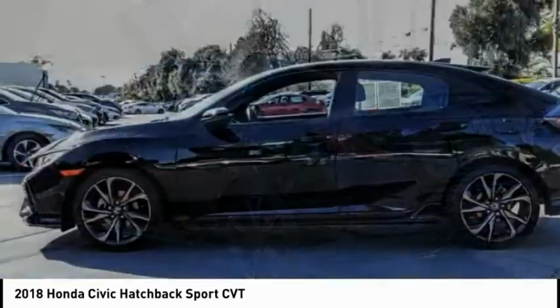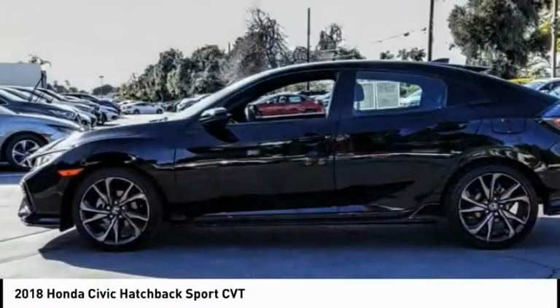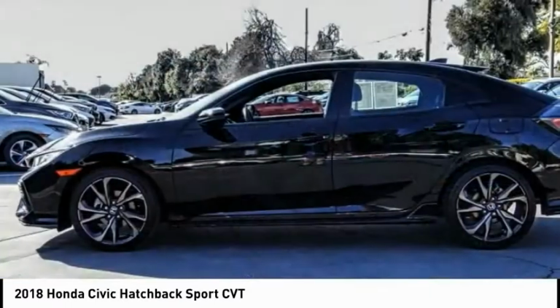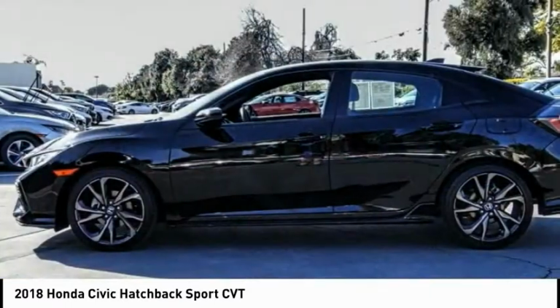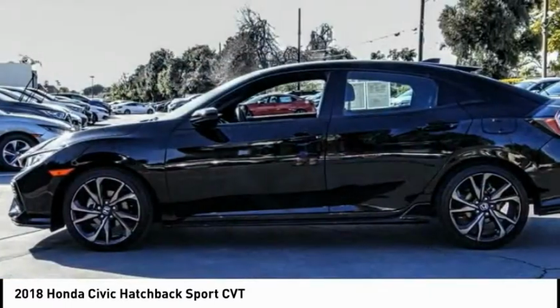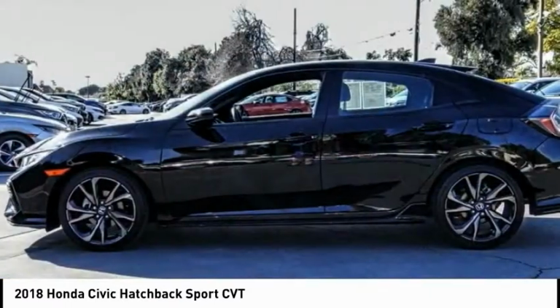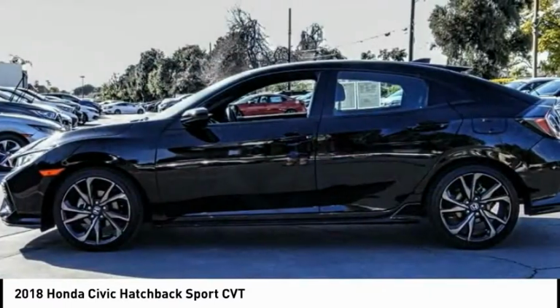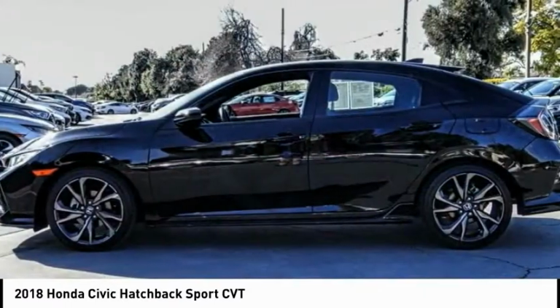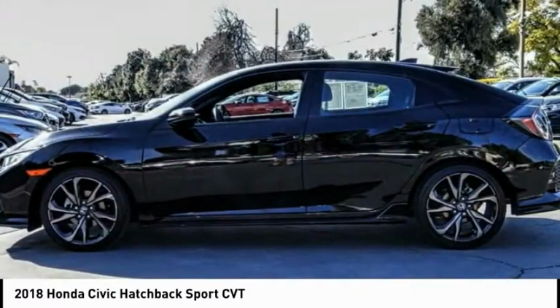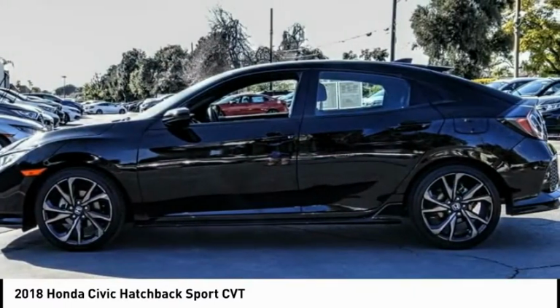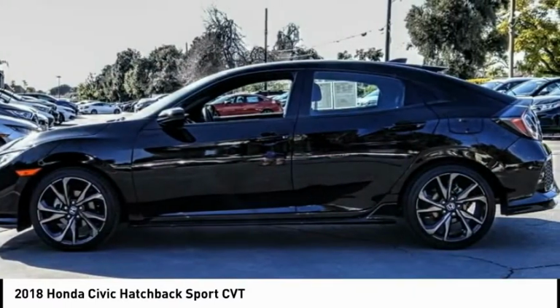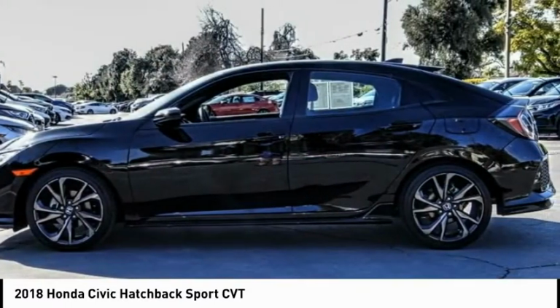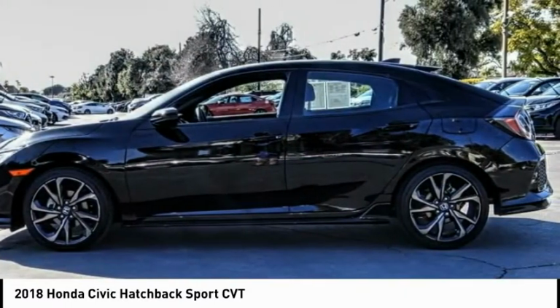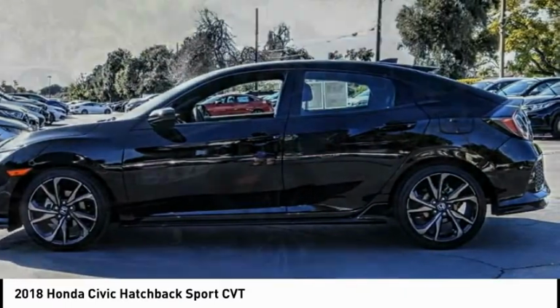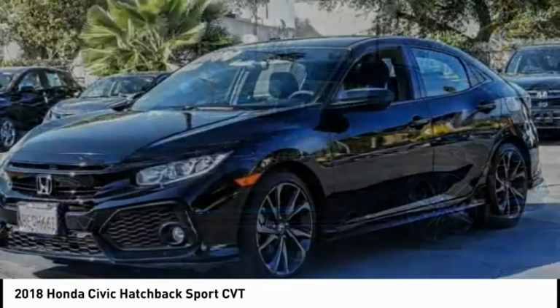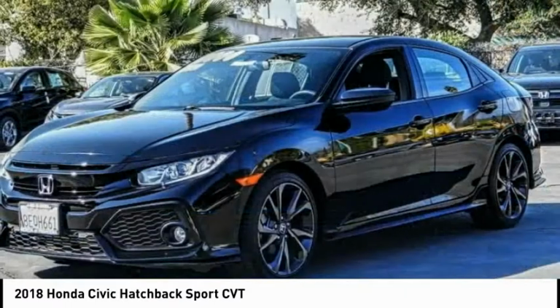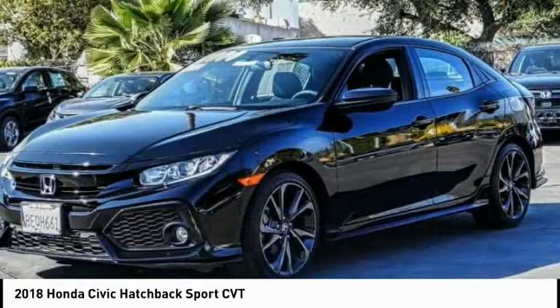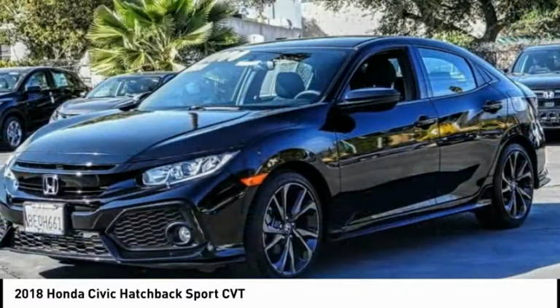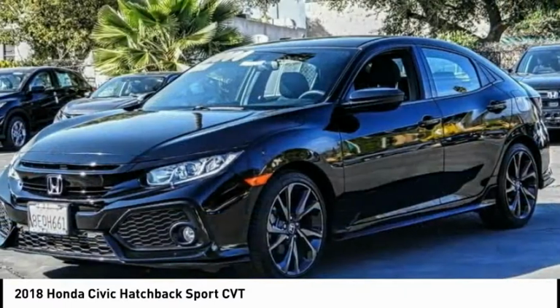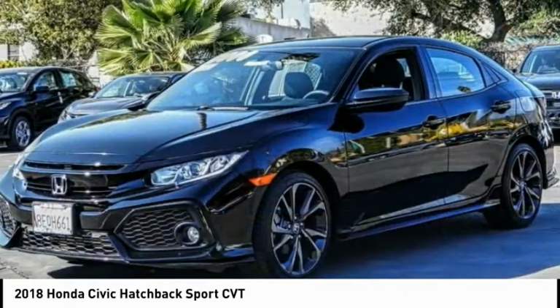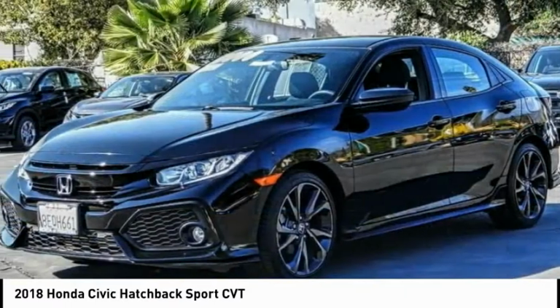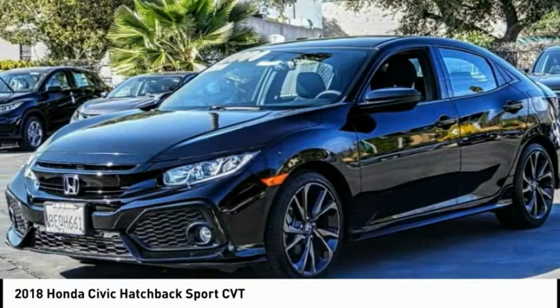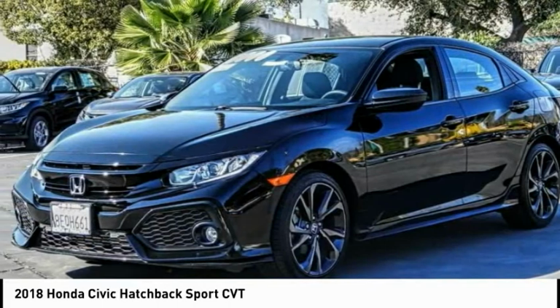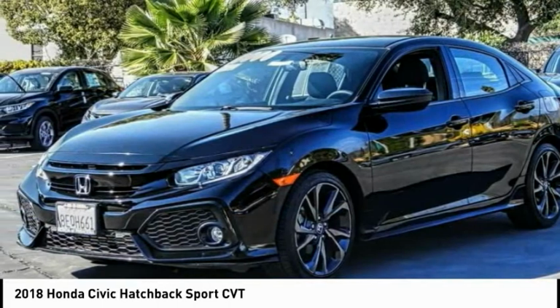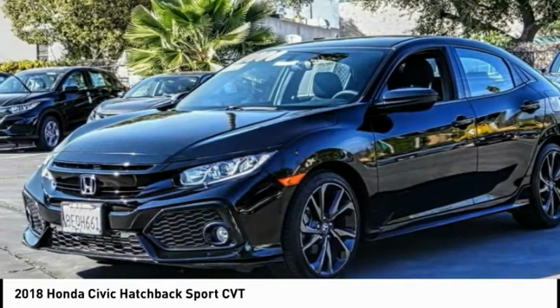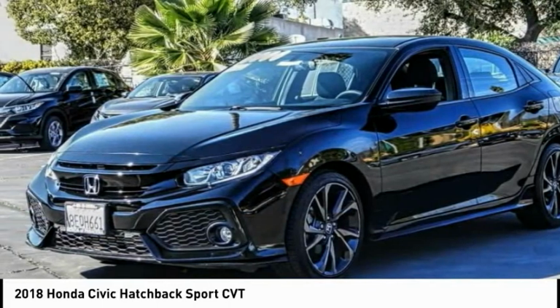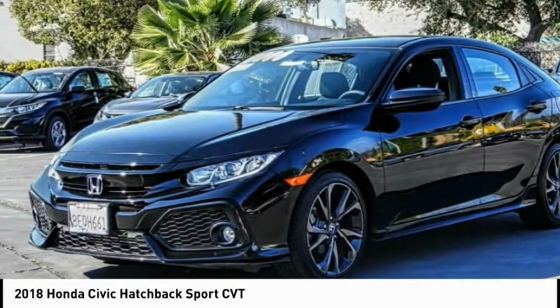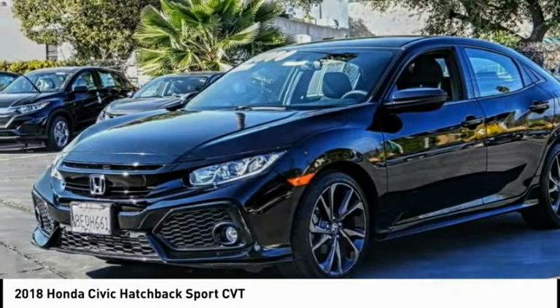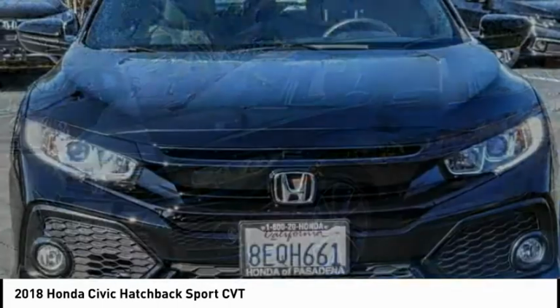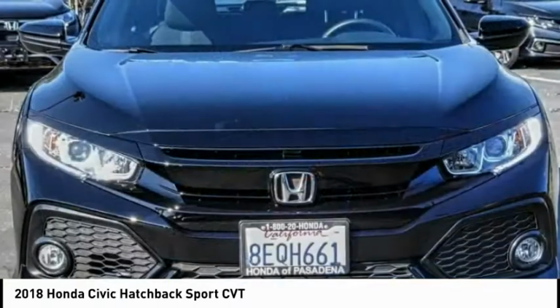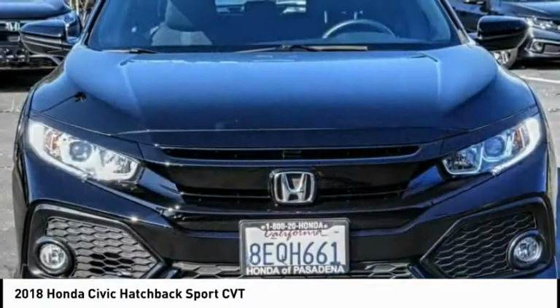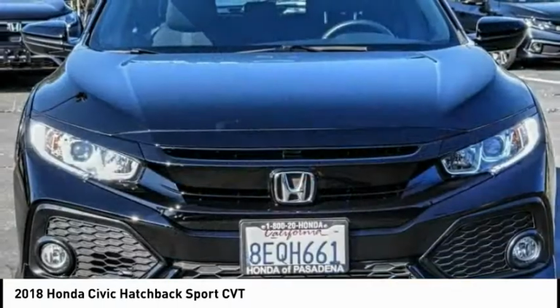Electronic stability control, alloy wheels, brake assist, traction control, remote keyless entry.